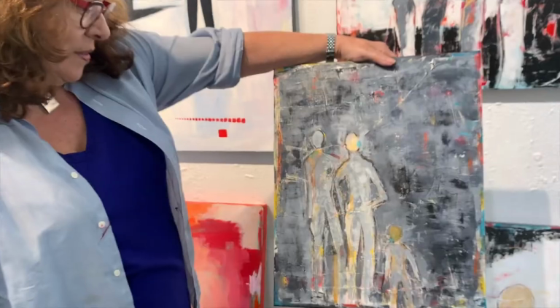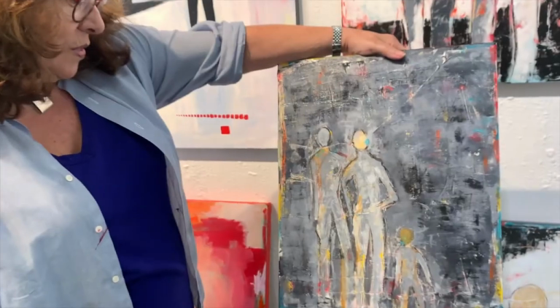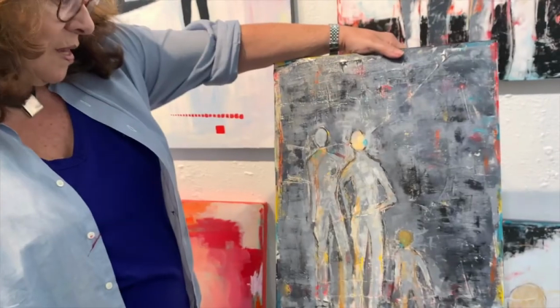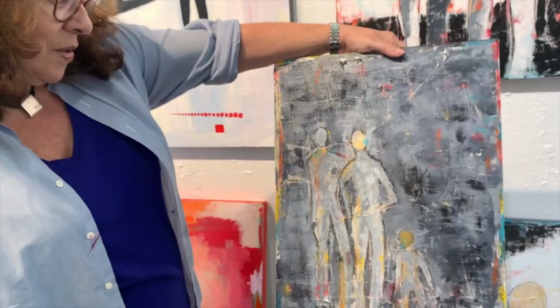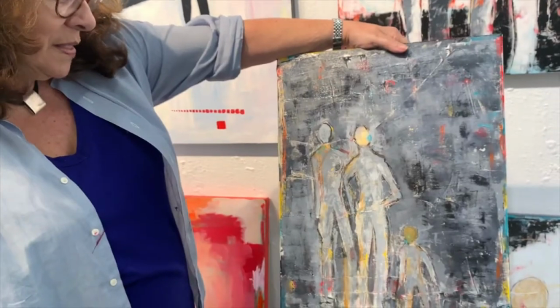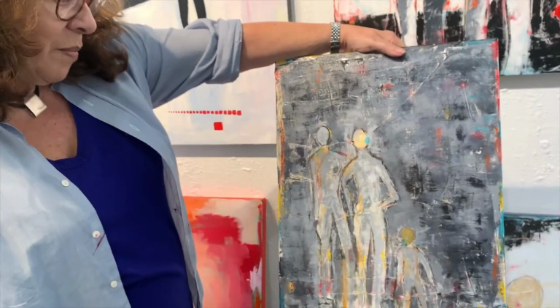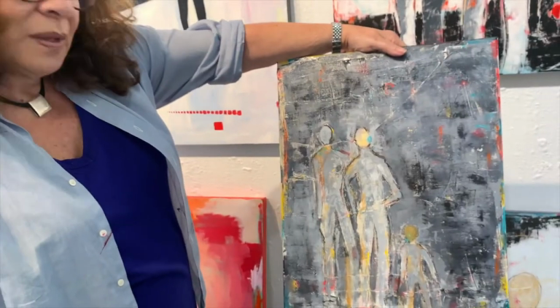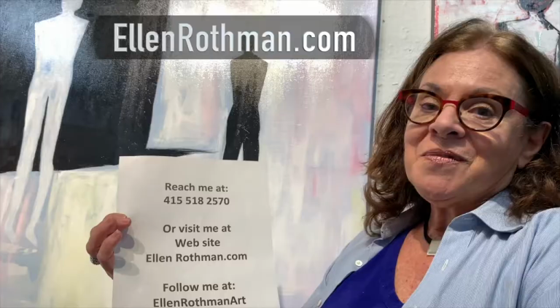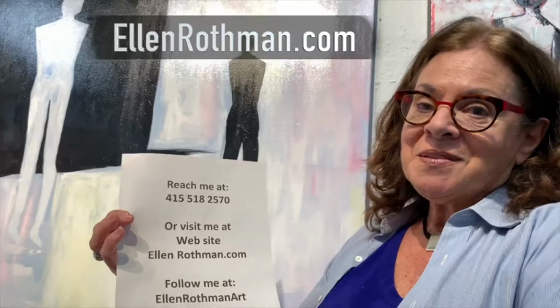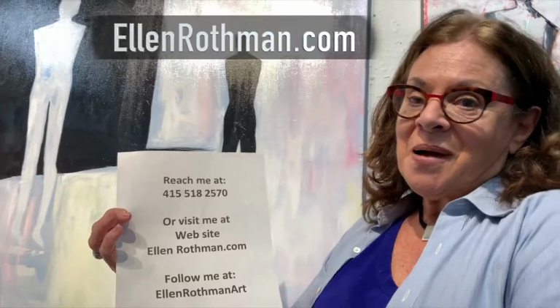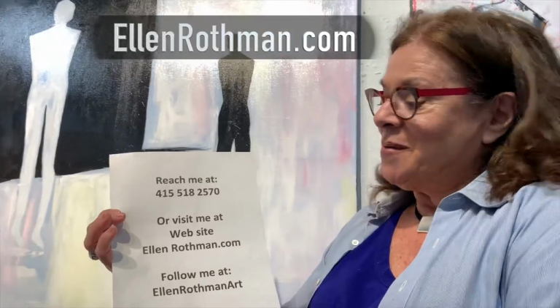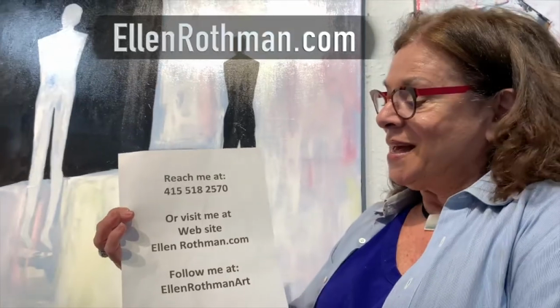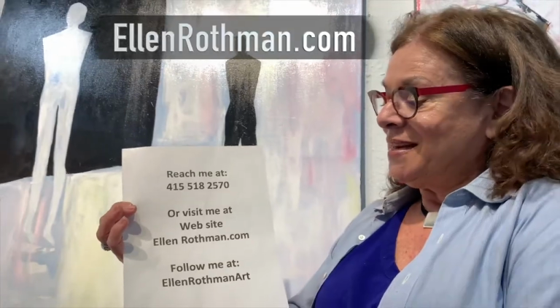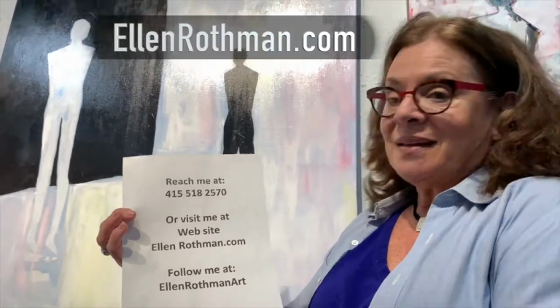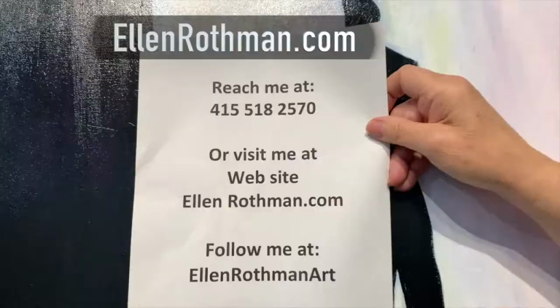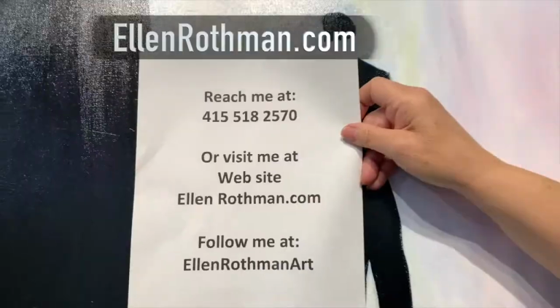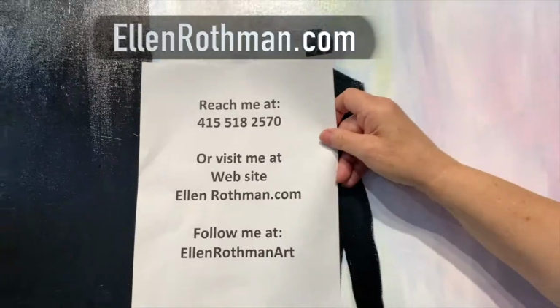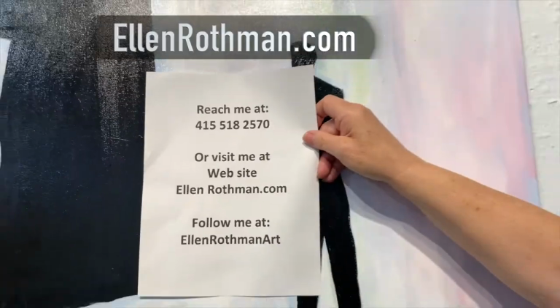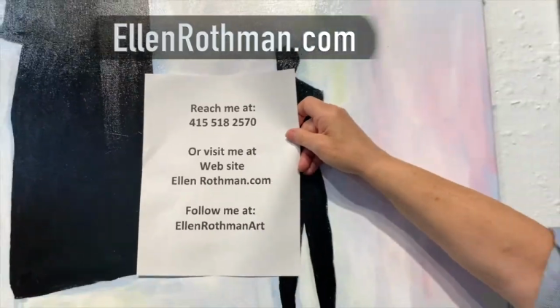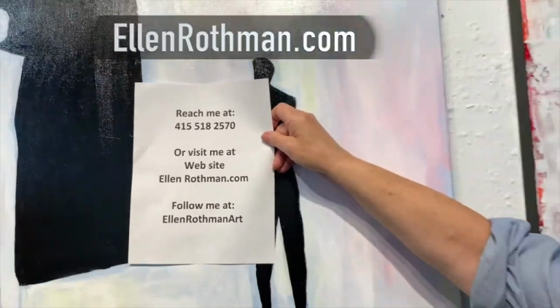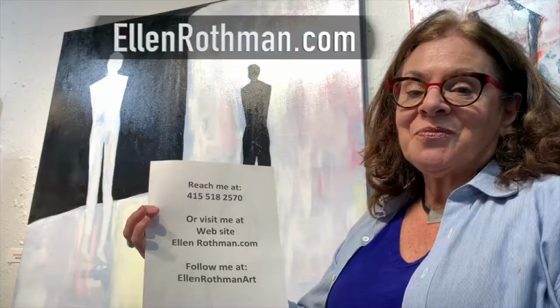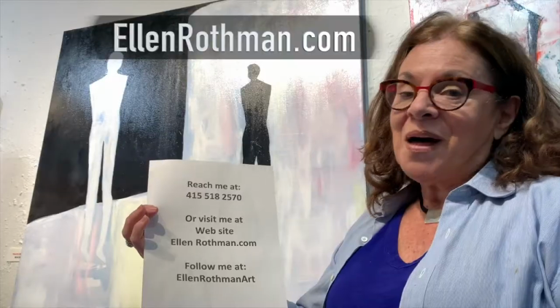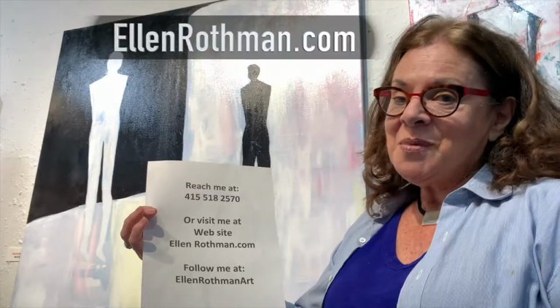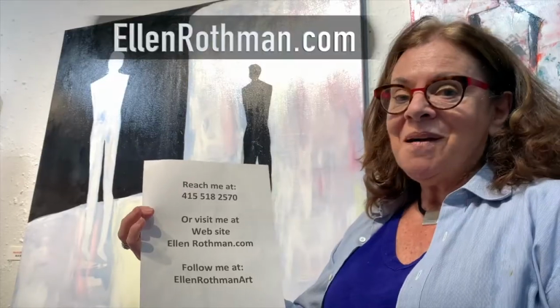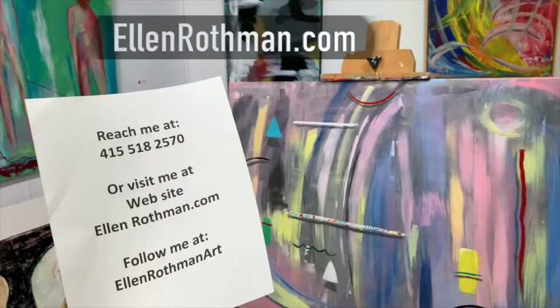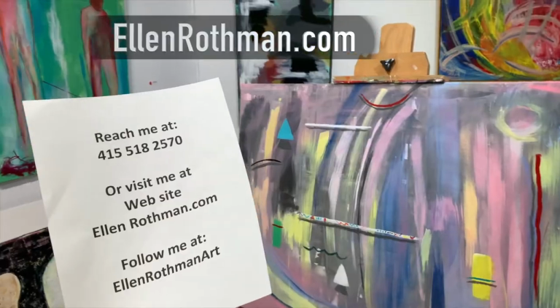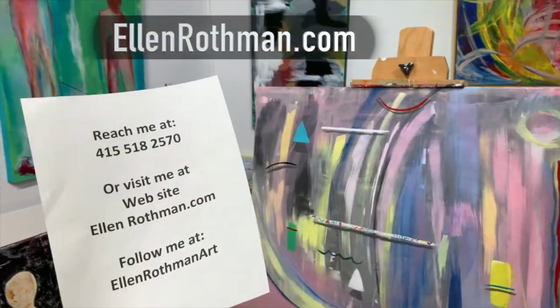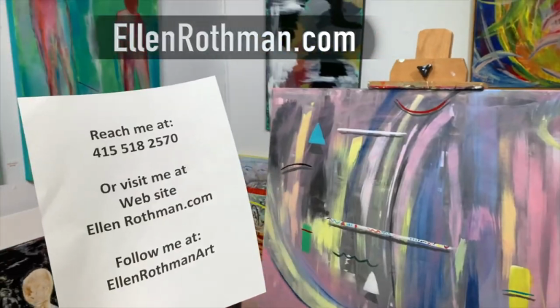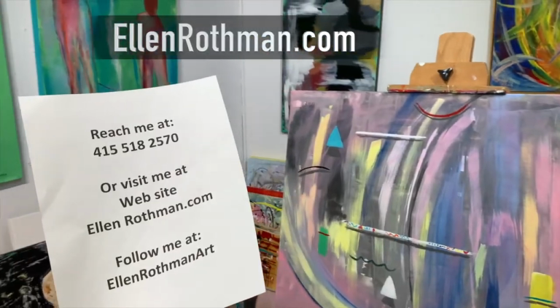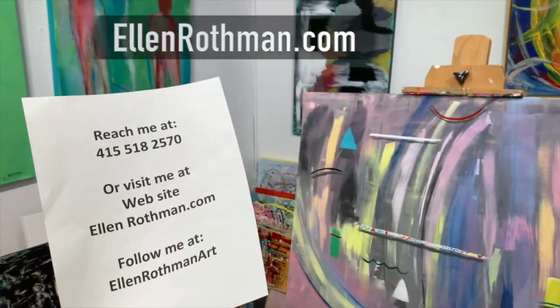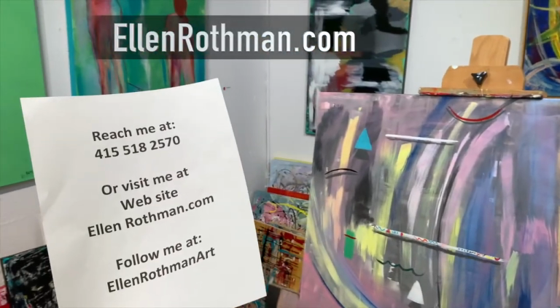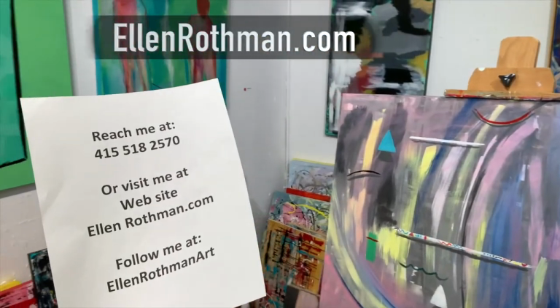This was another example. Visit my website at ellenrothman.com. Follow me on Instagram, ellenrothmanart.